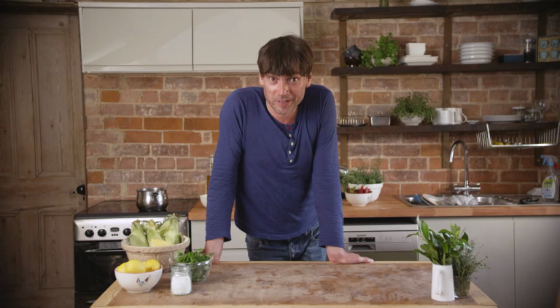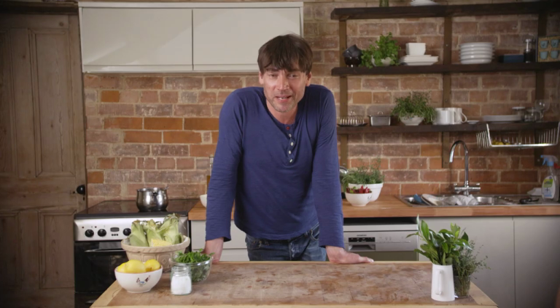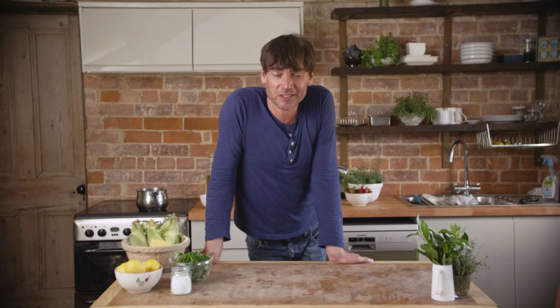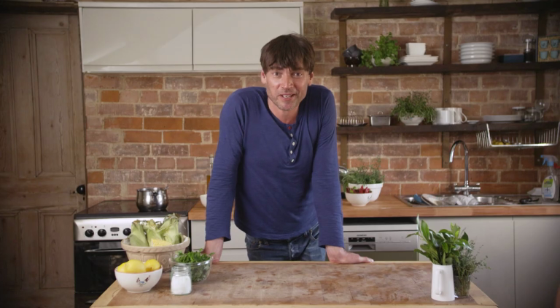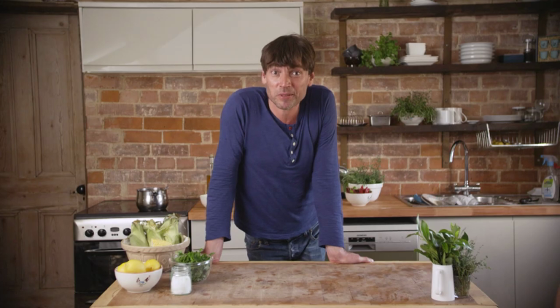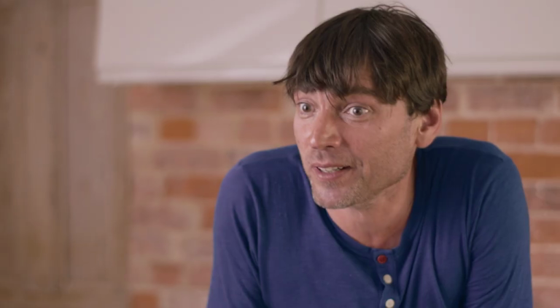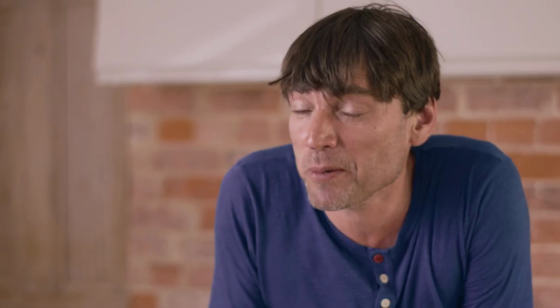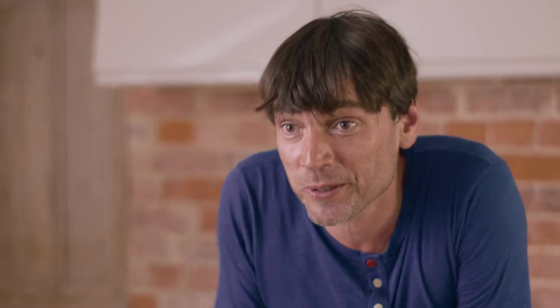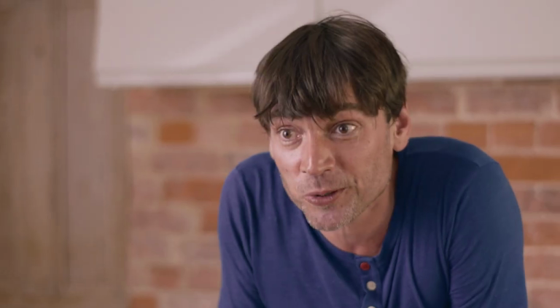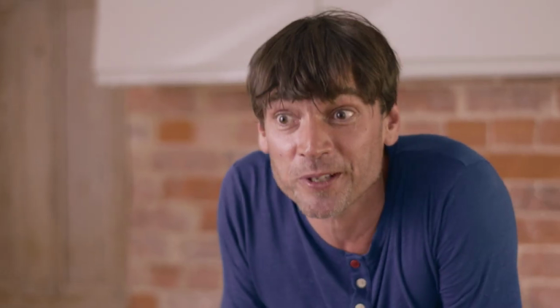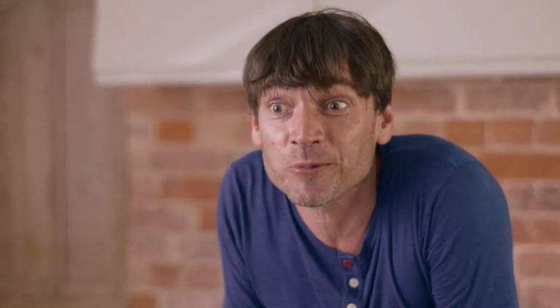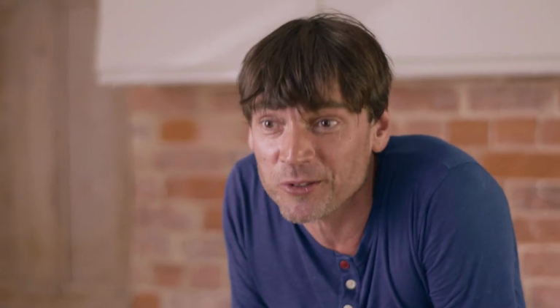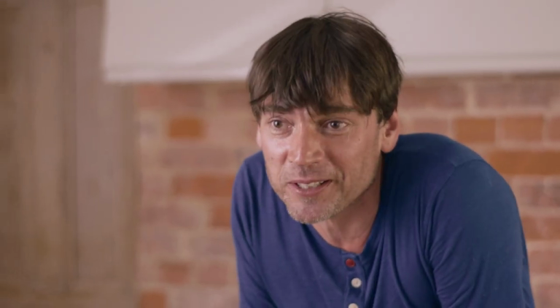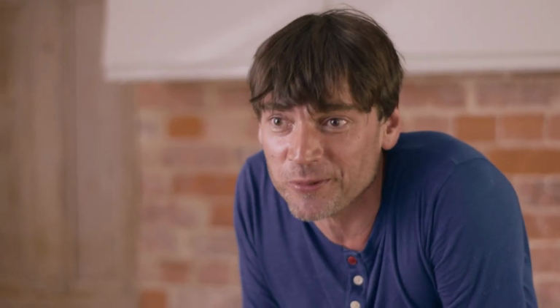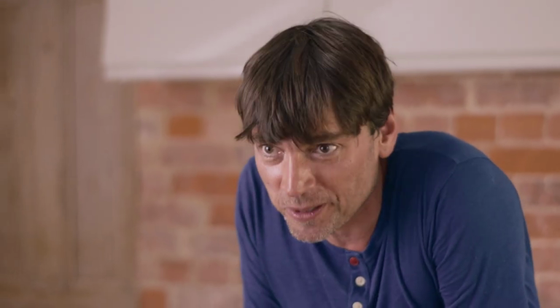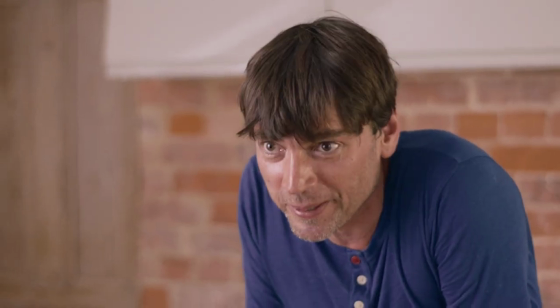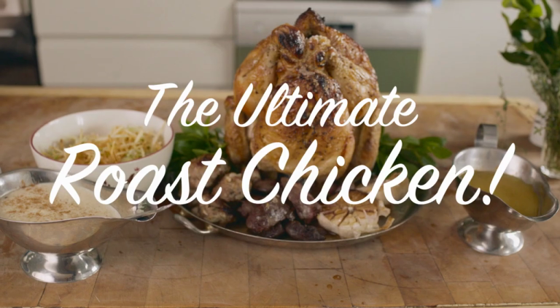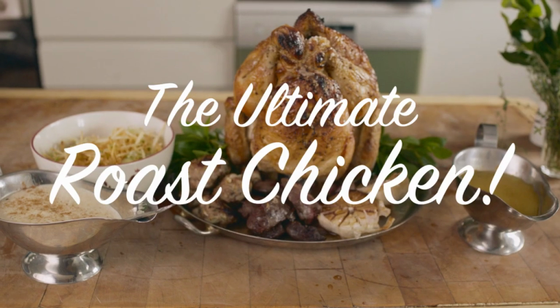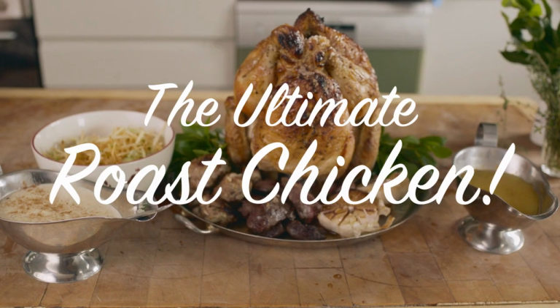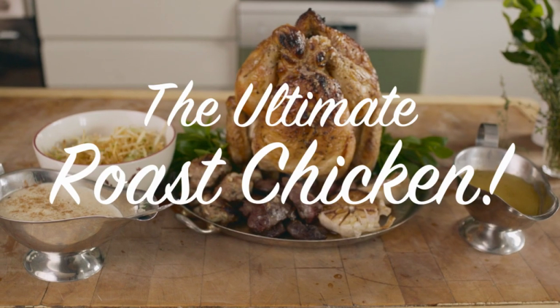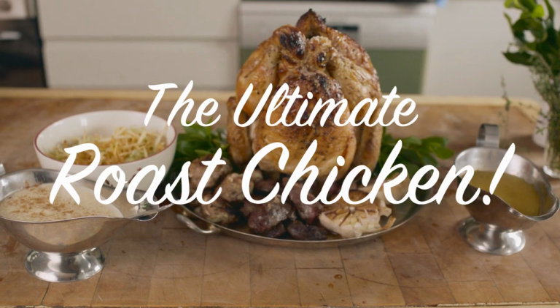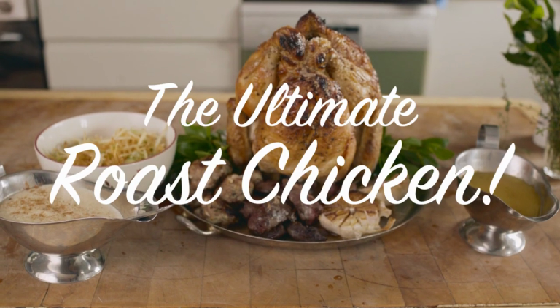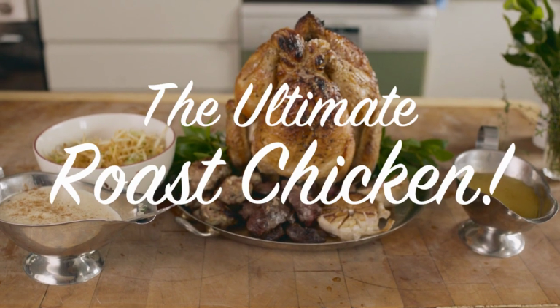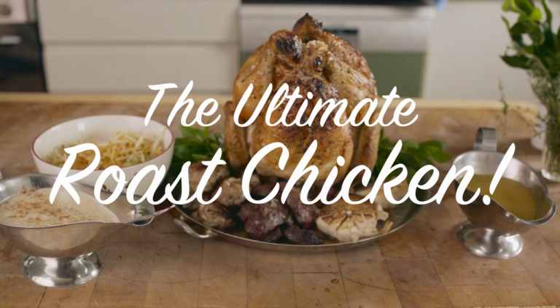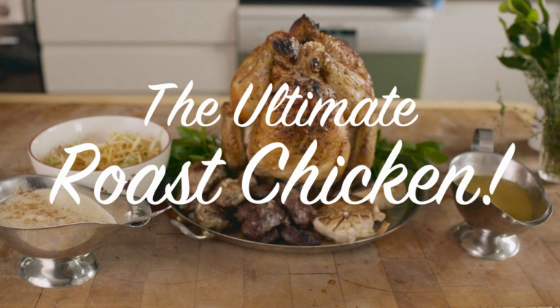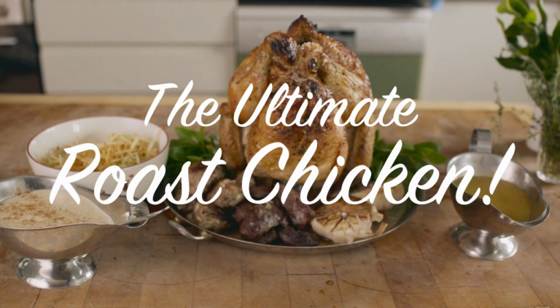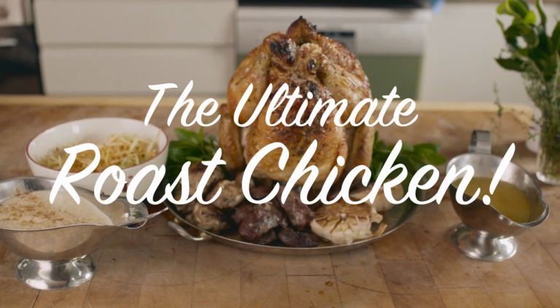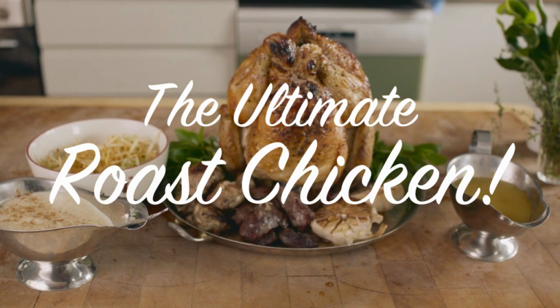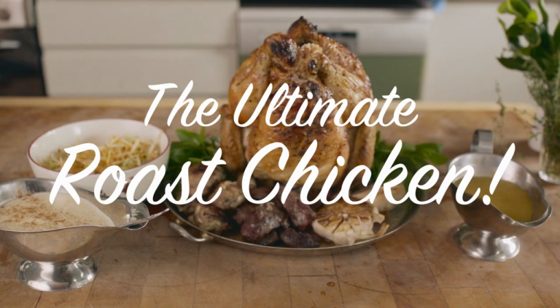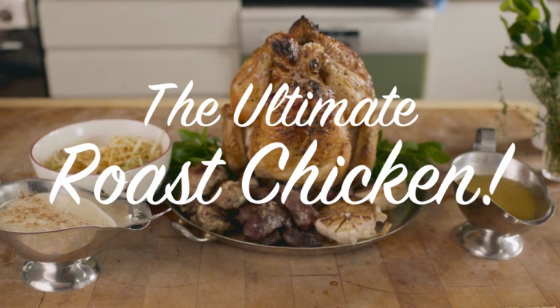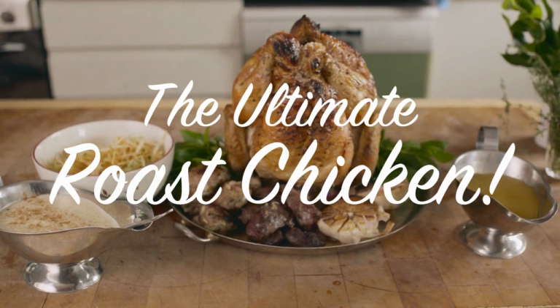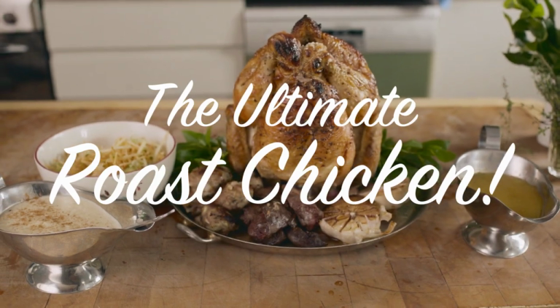I'm Alex James and I hope you enjoy this Red Tractor recipe. I'm going to show you how to make the ultimate roast chicken.